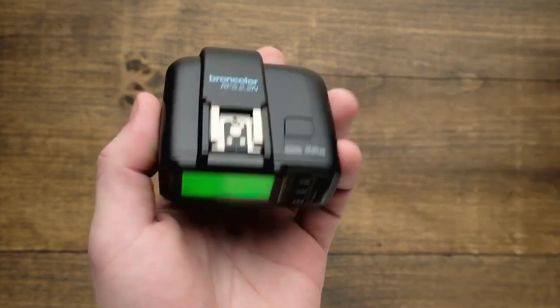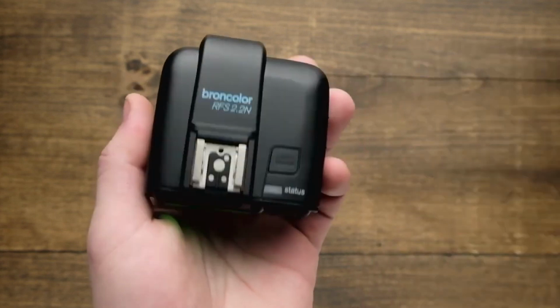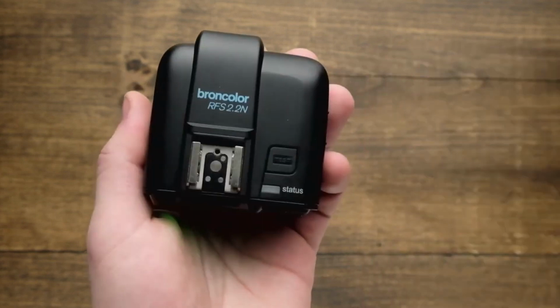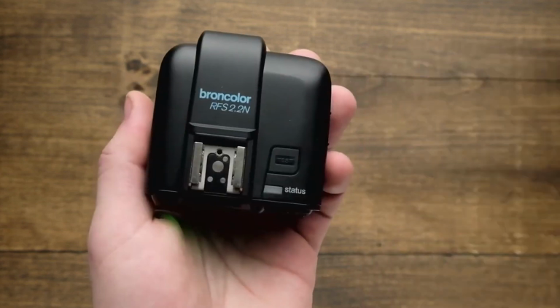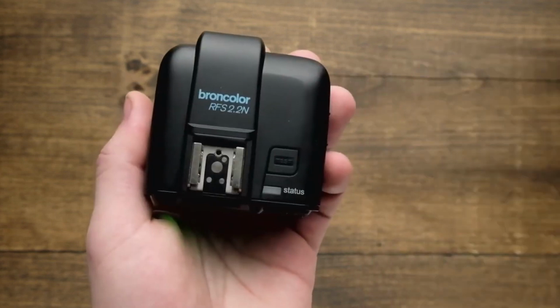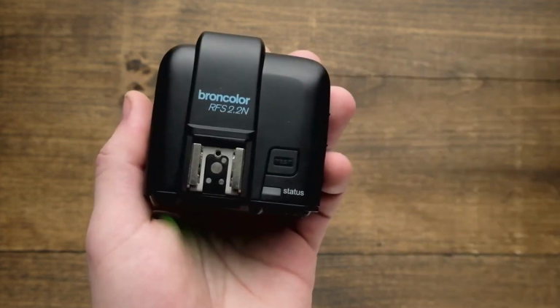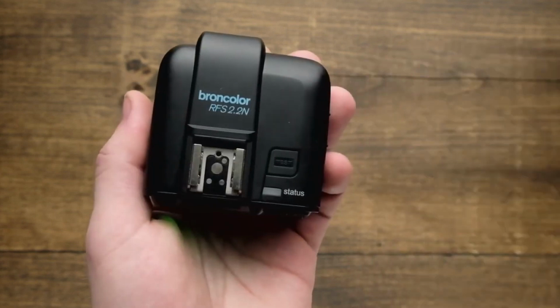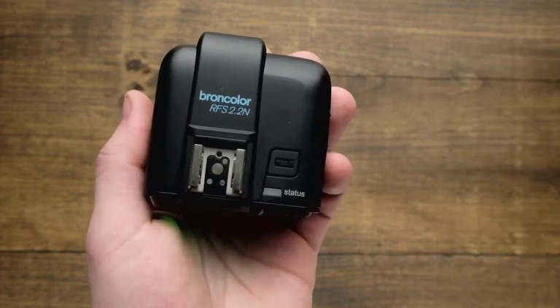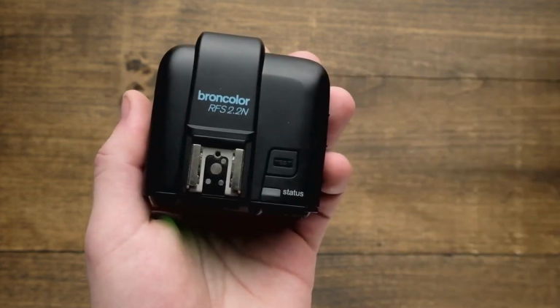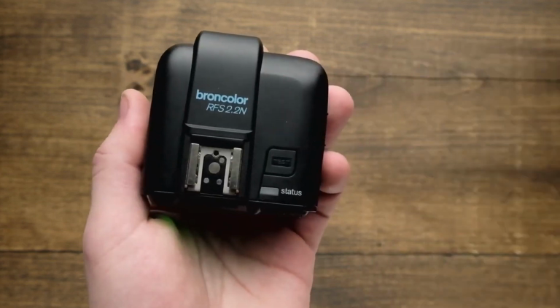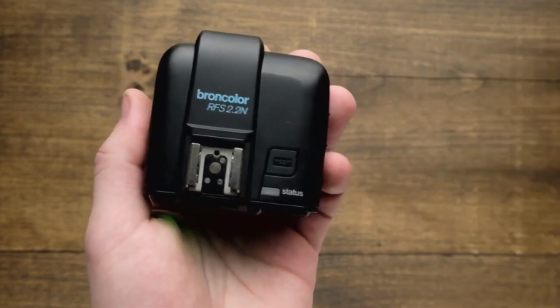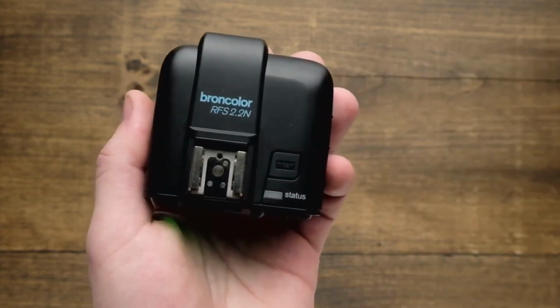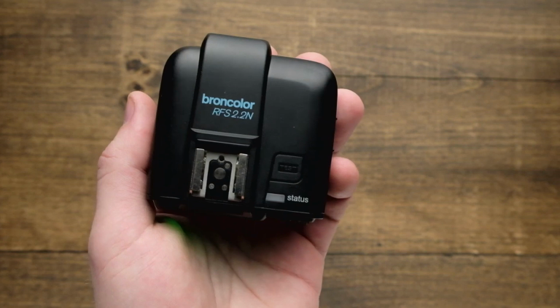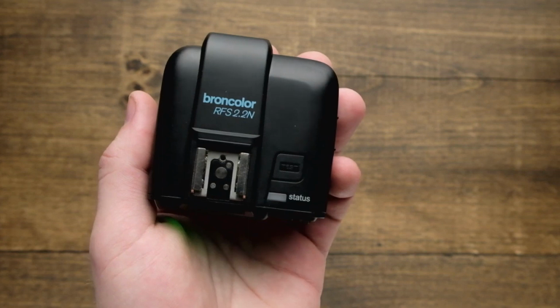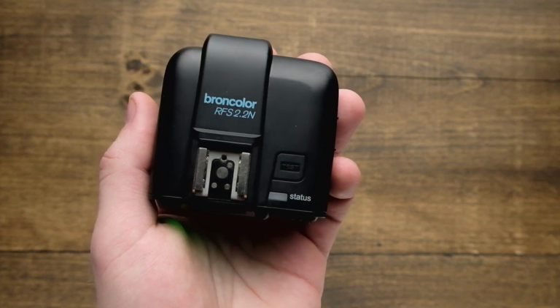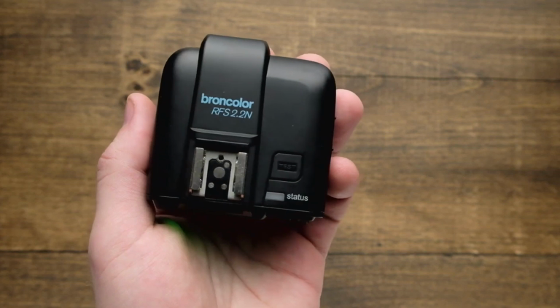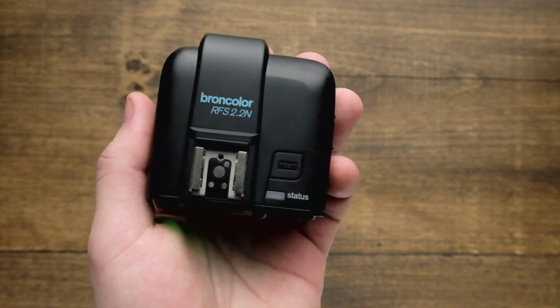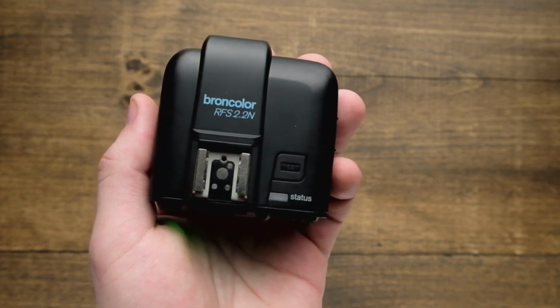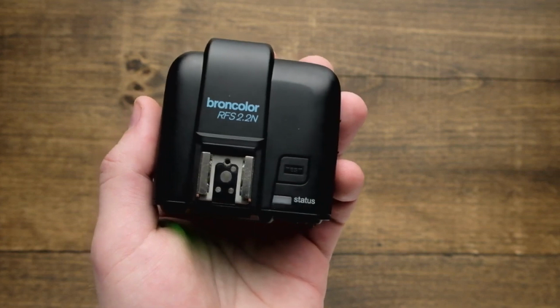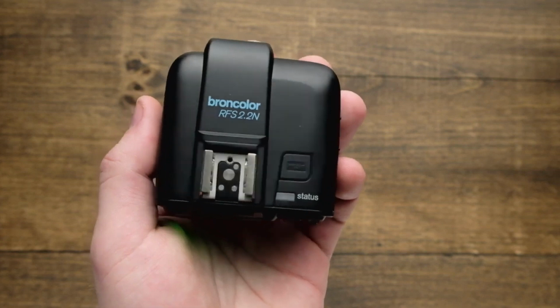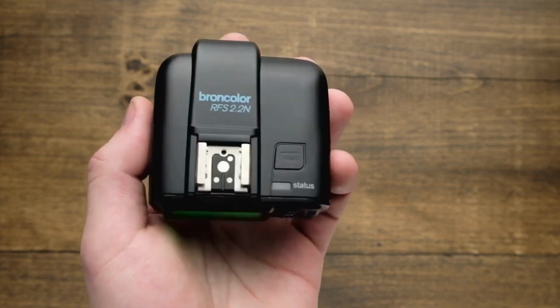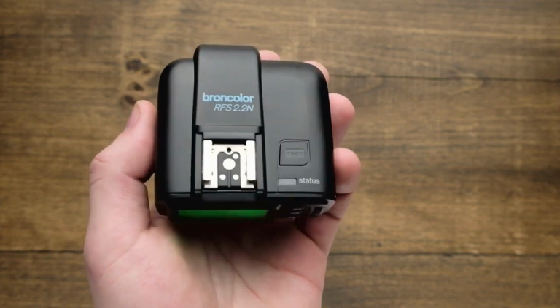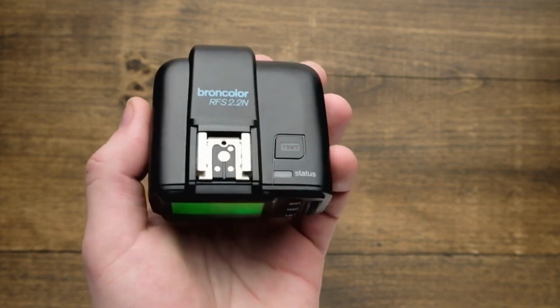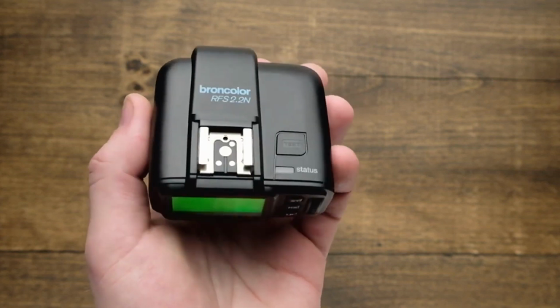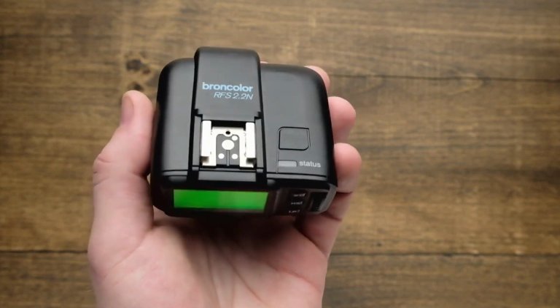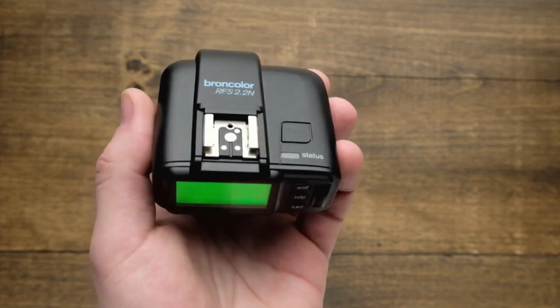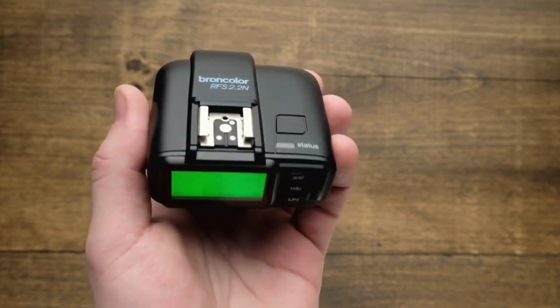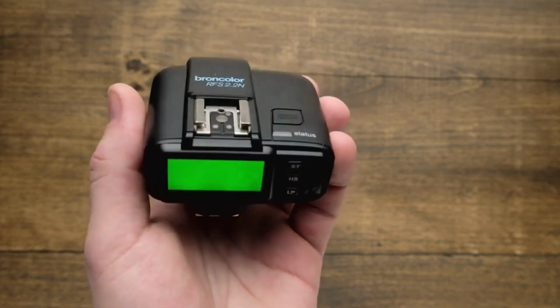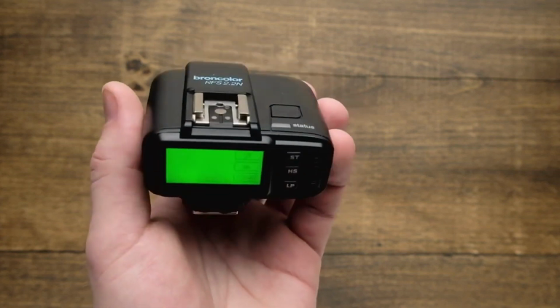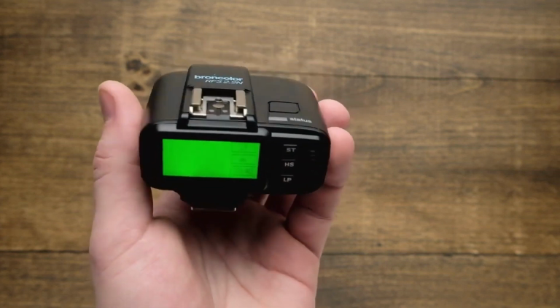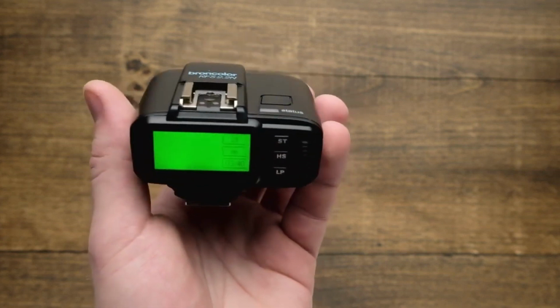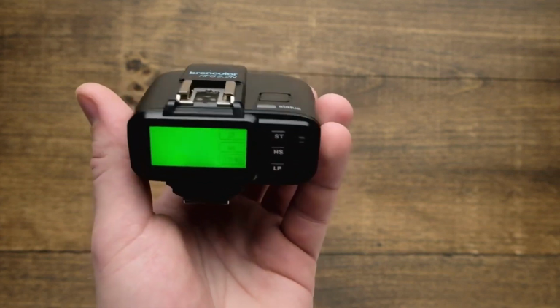So make sure you check out other videos in the series for how to get the most out of your RFS 2.2 Broncolor Trigger.